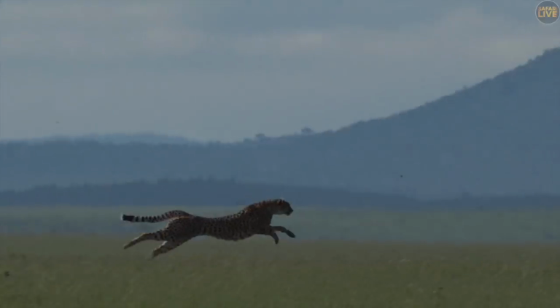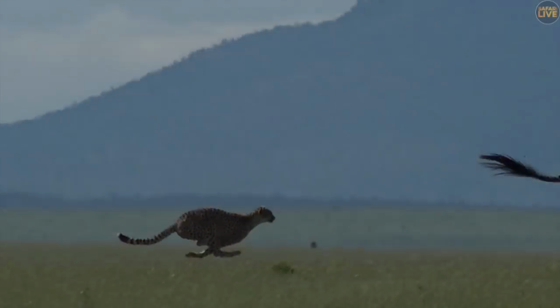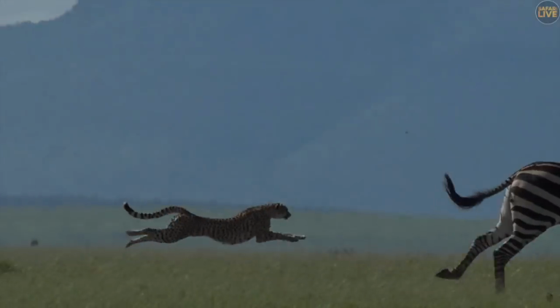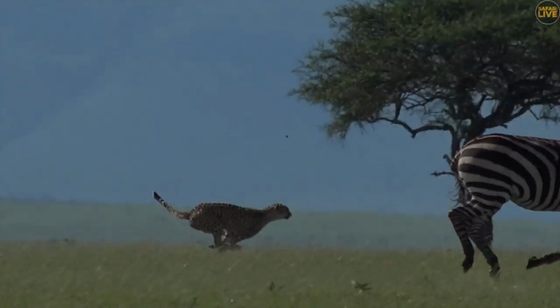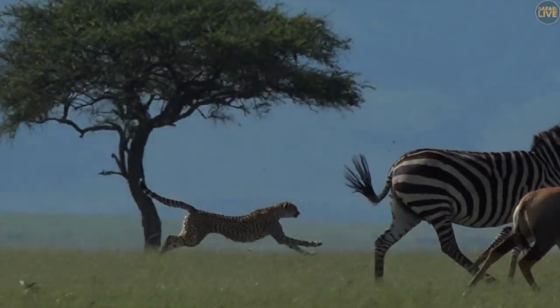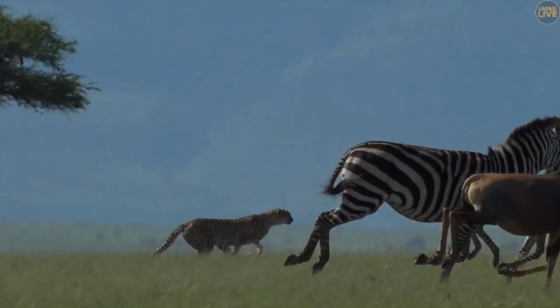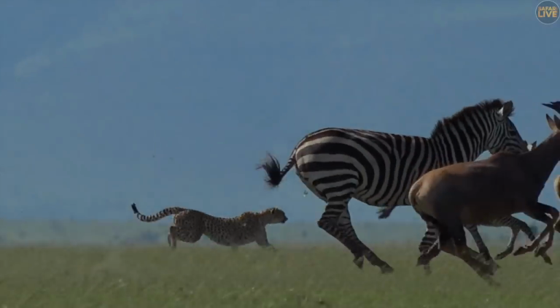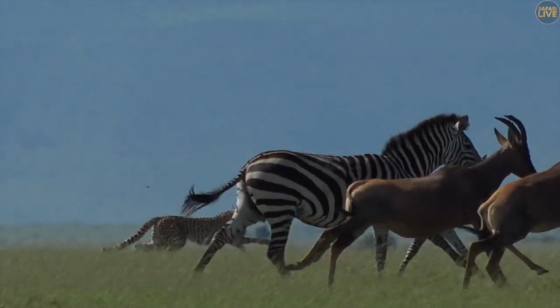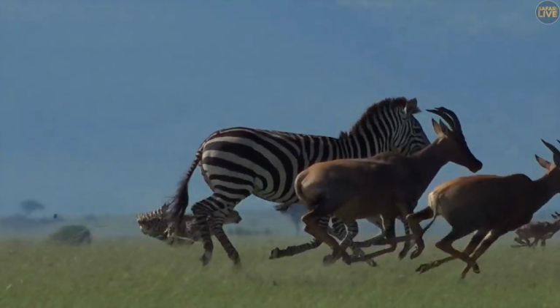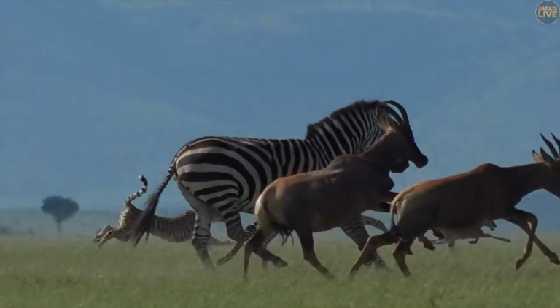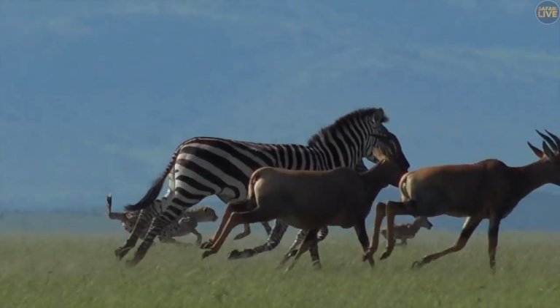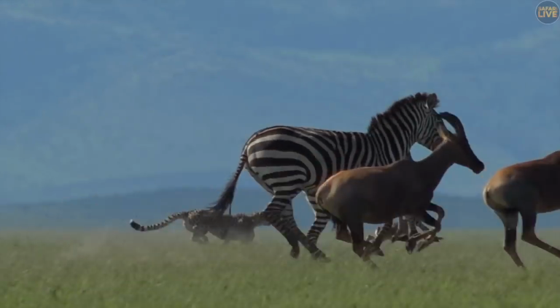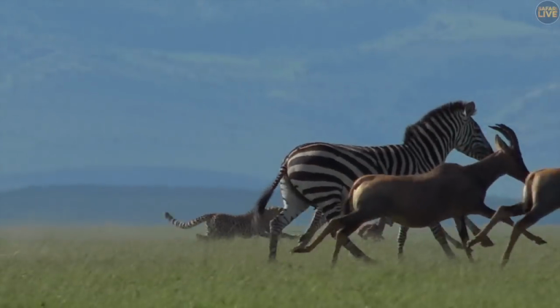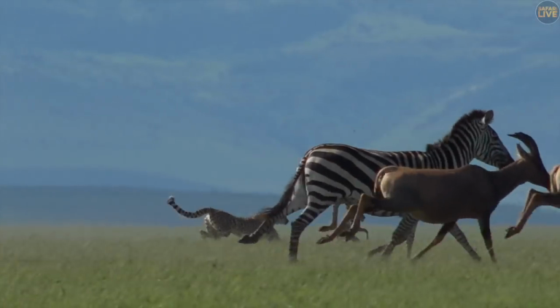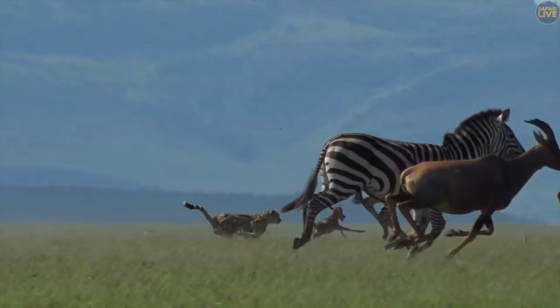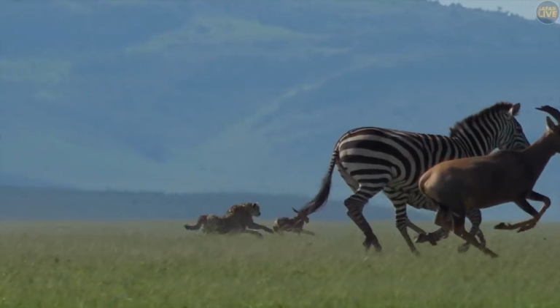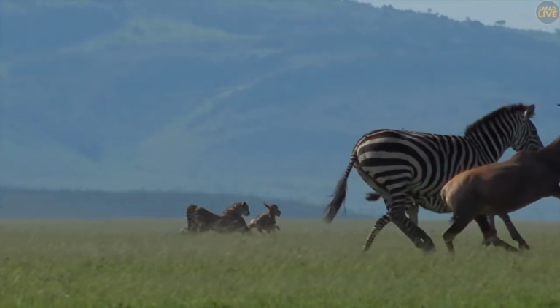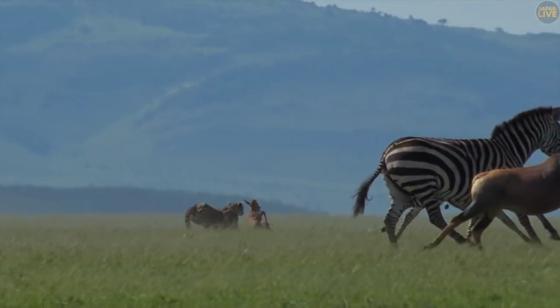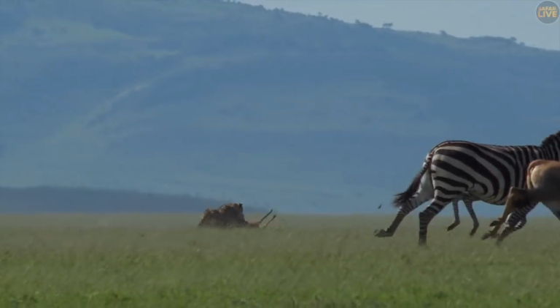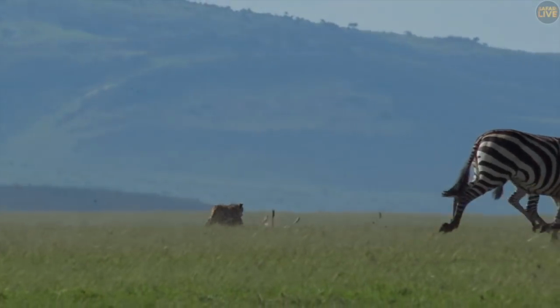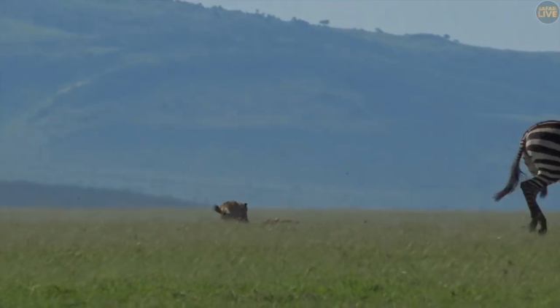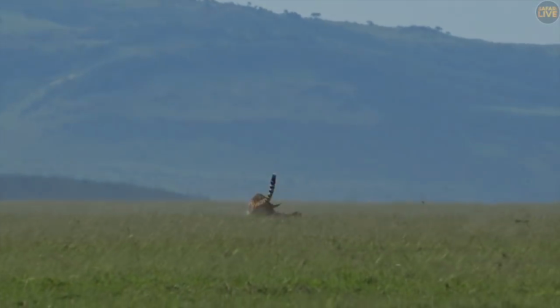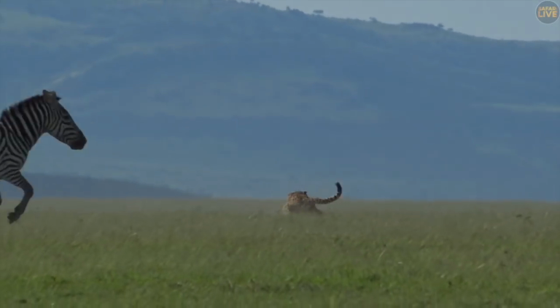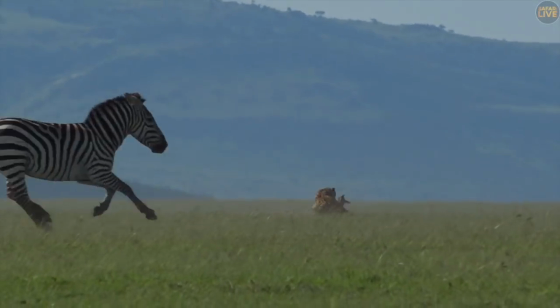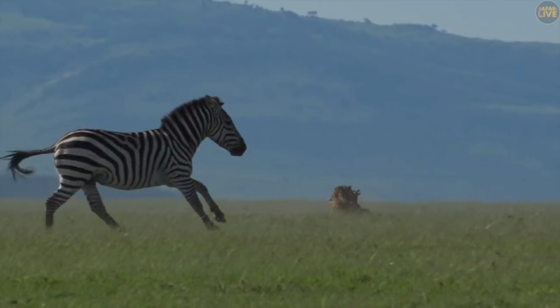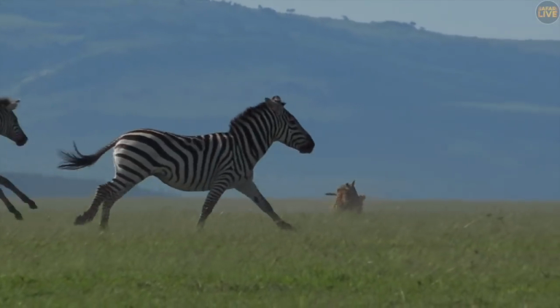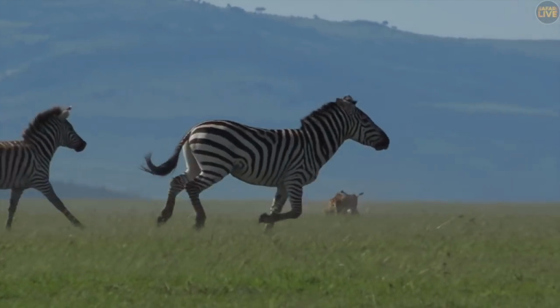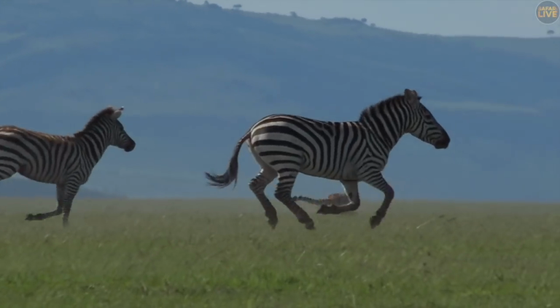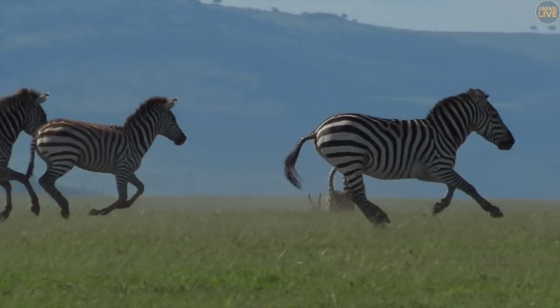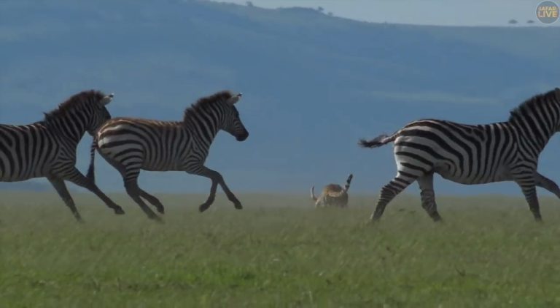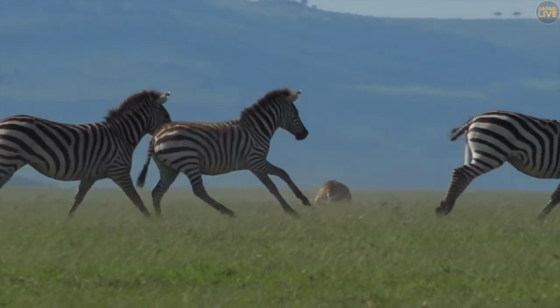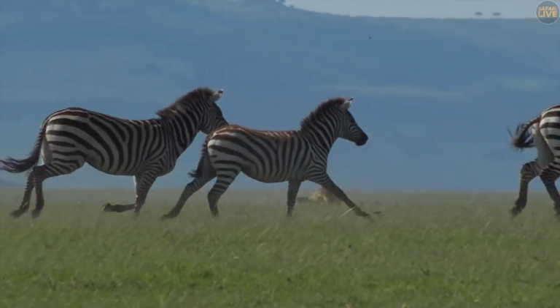As we've seen, newborn calves are particularly vulnerable to any of the big predators in the Mara.